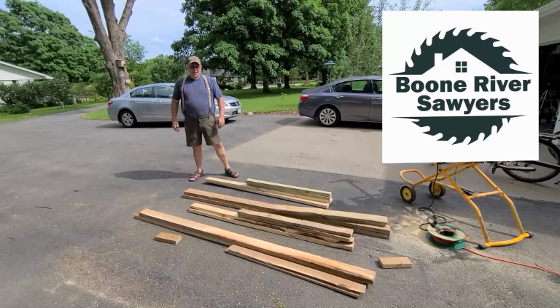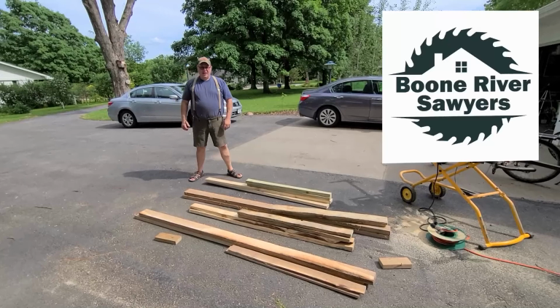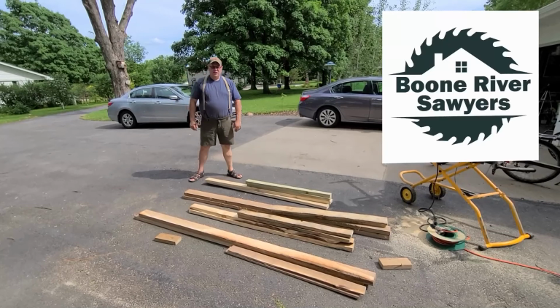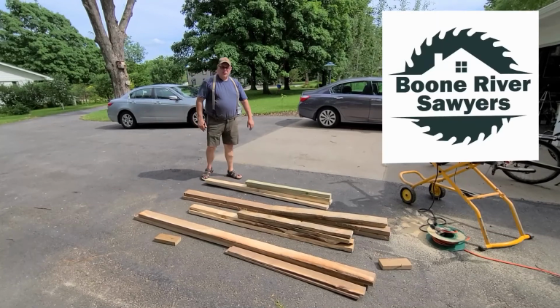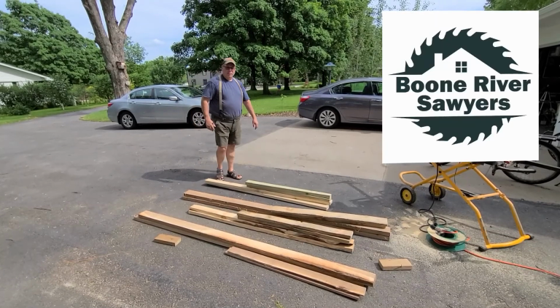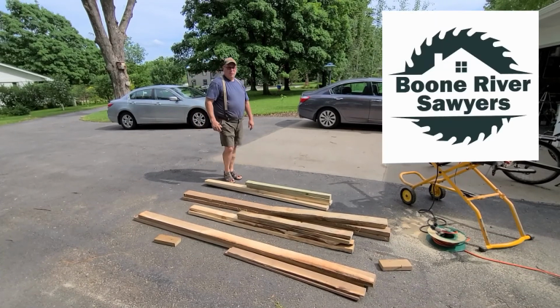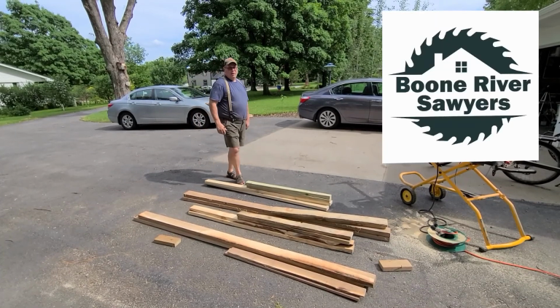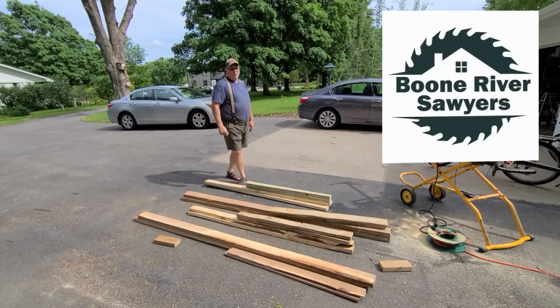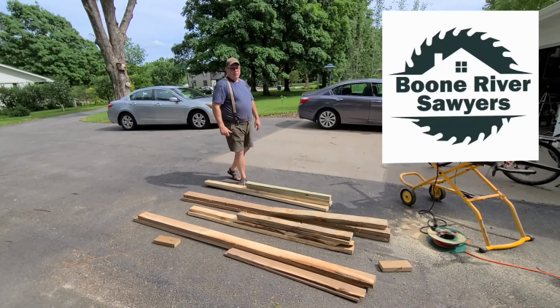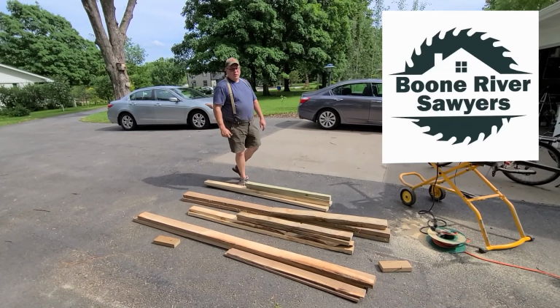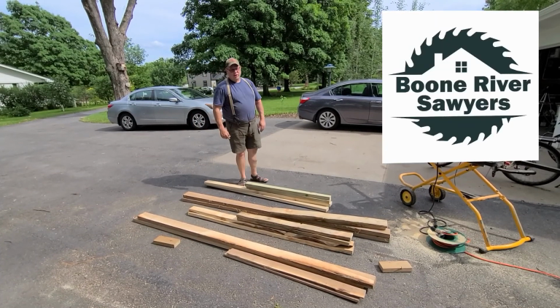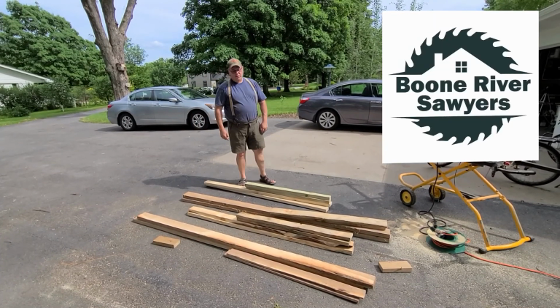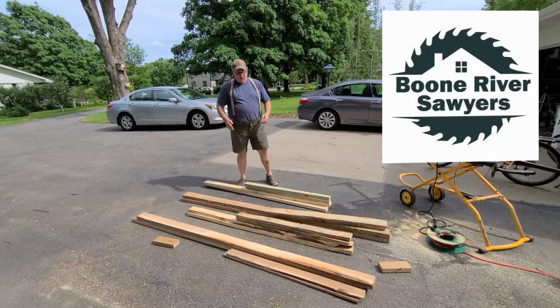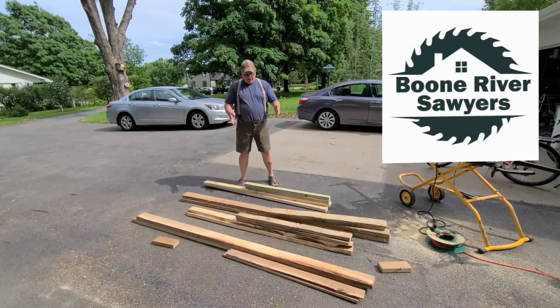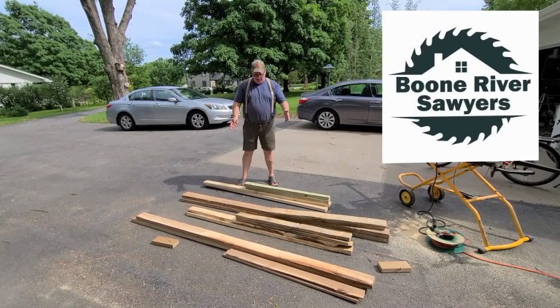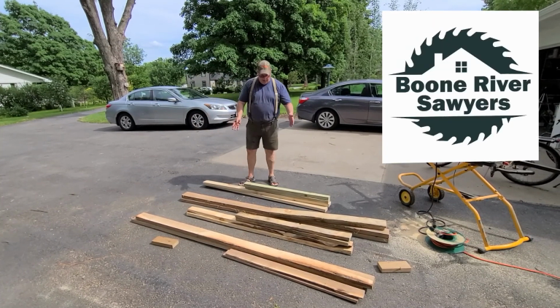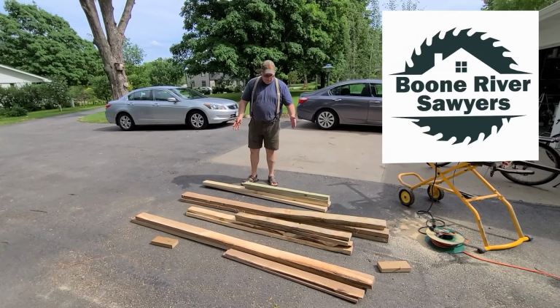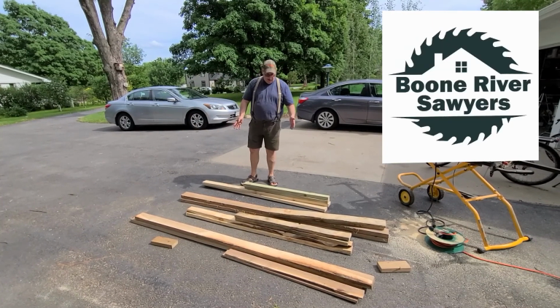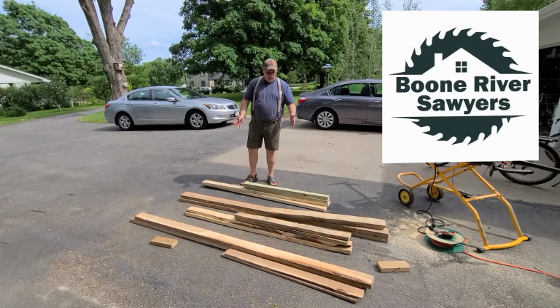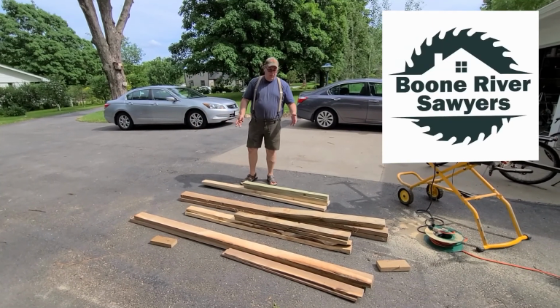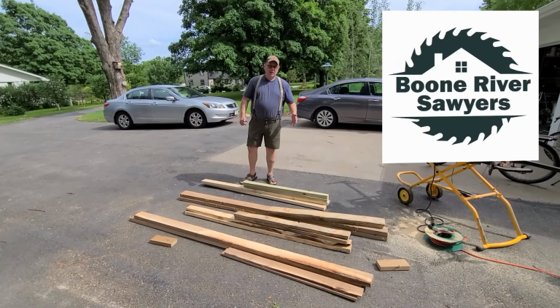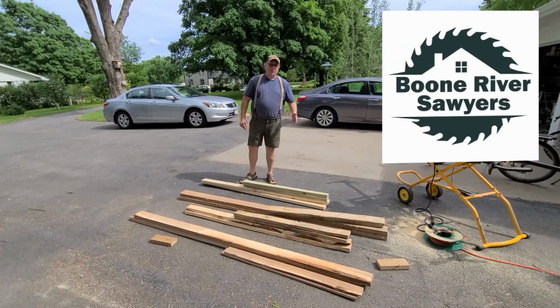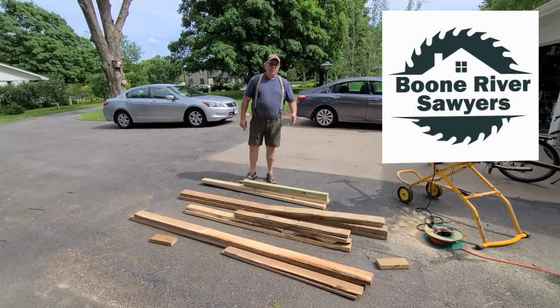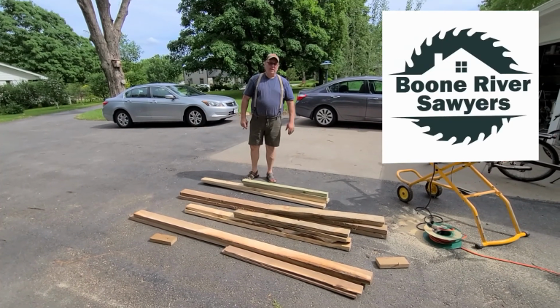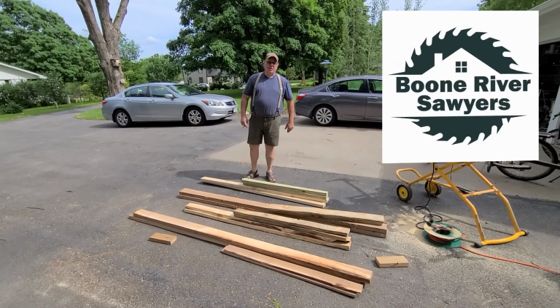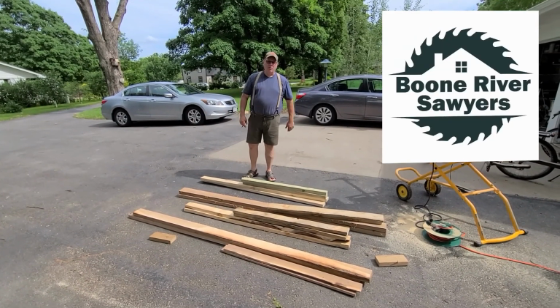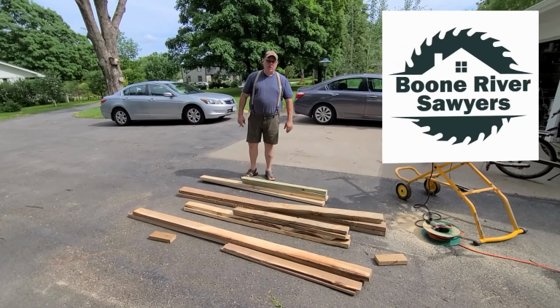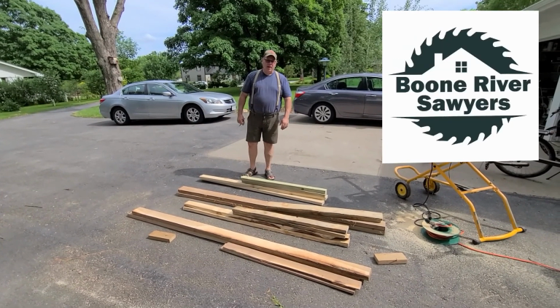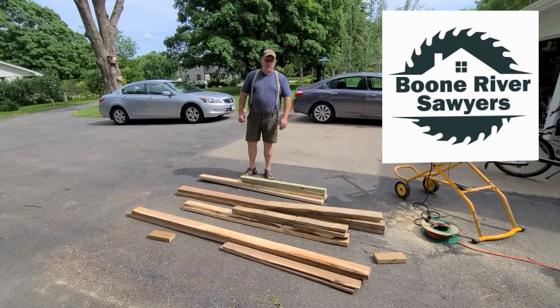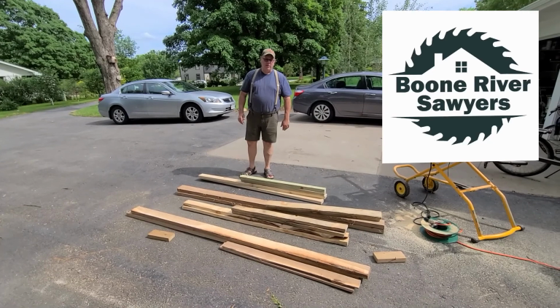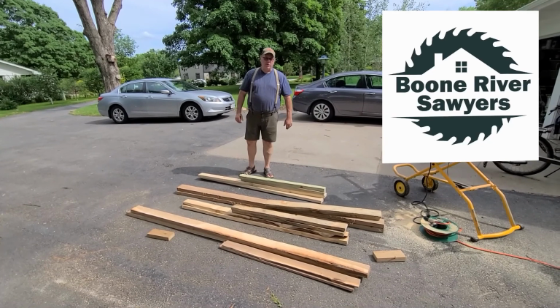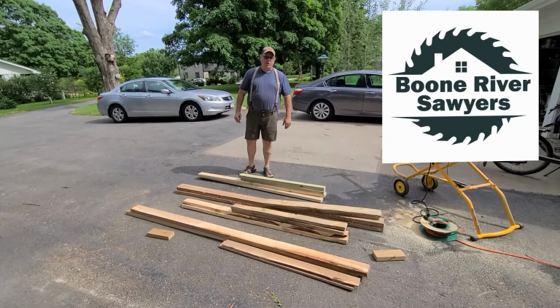Hi, this is Jamie with Boone River Sawyers. If you look down at my feed here, we've been kind of working on some of this wood.